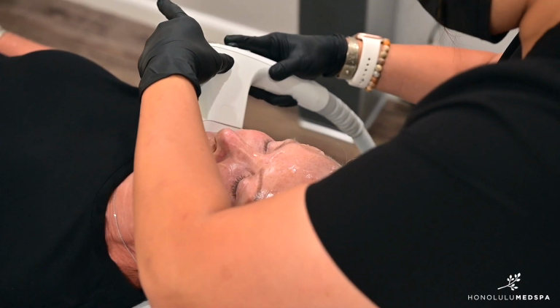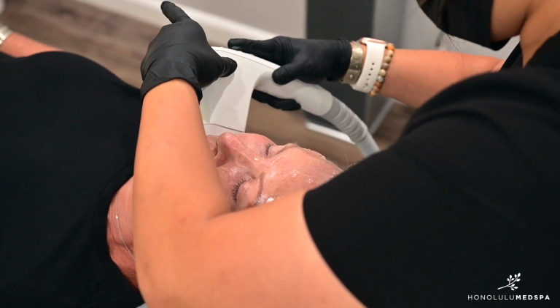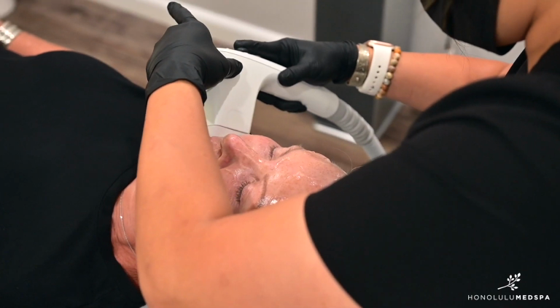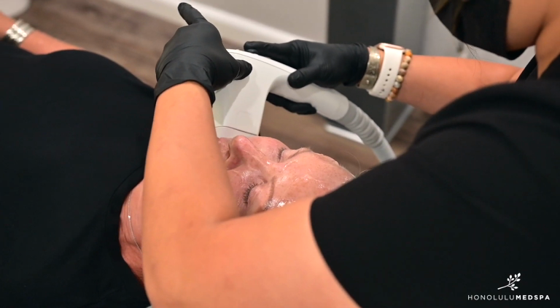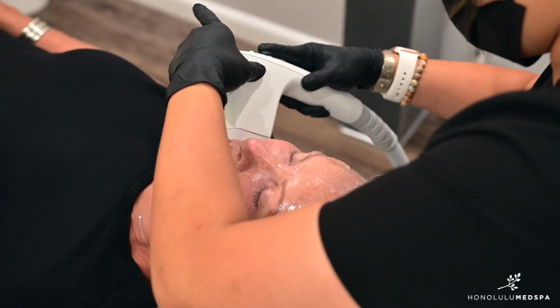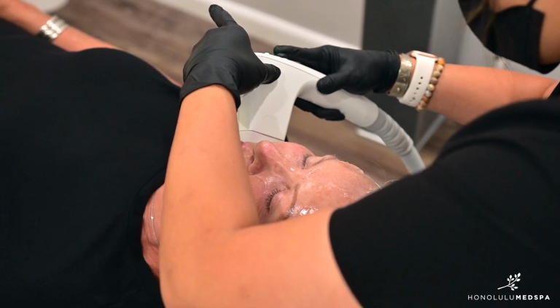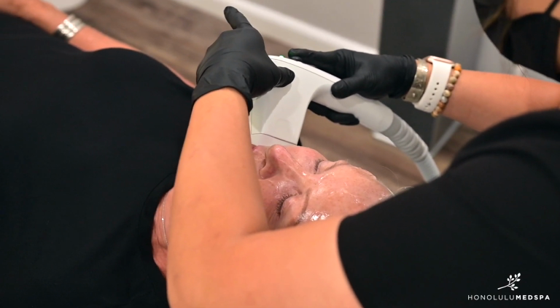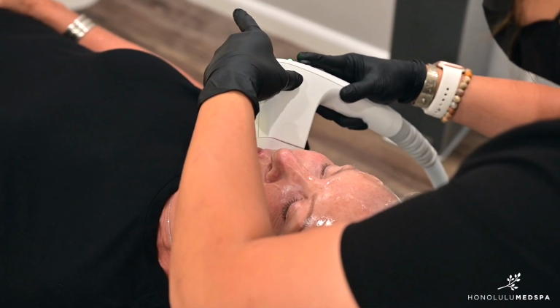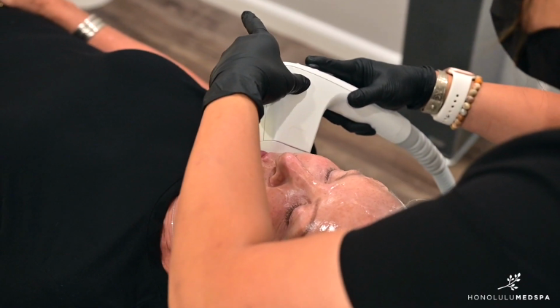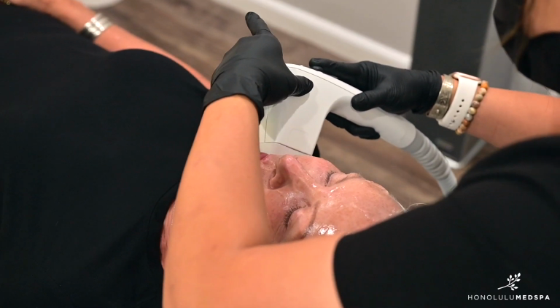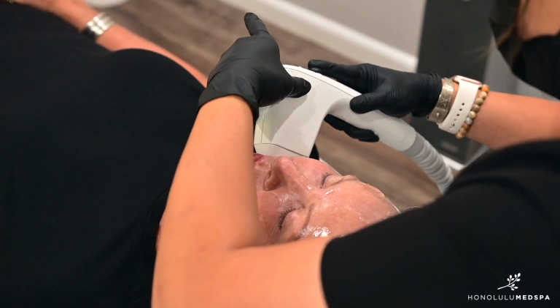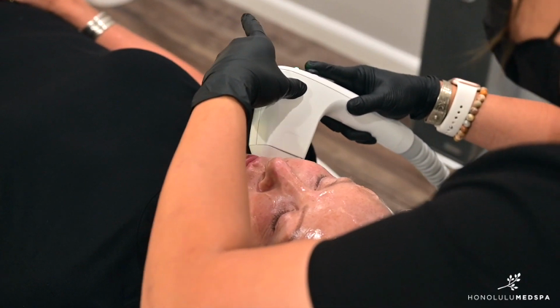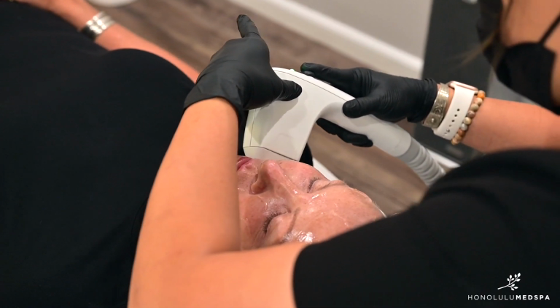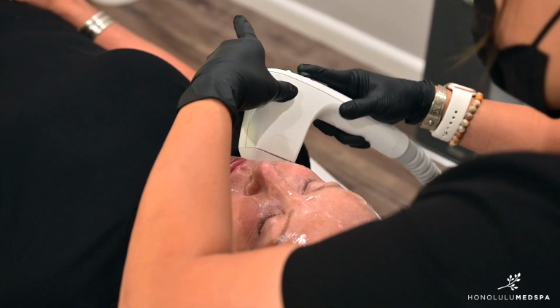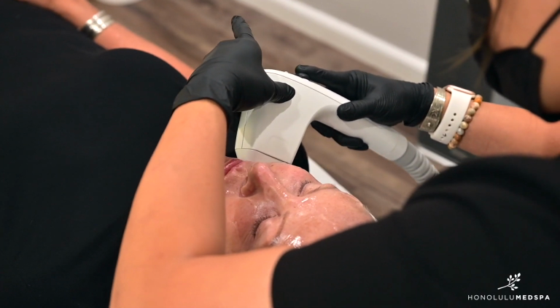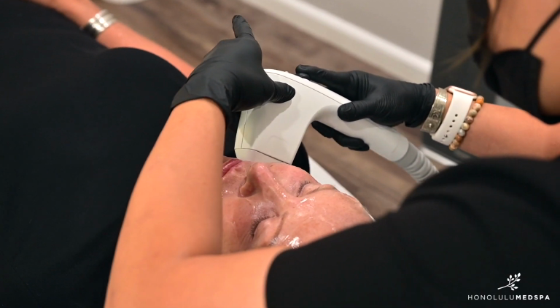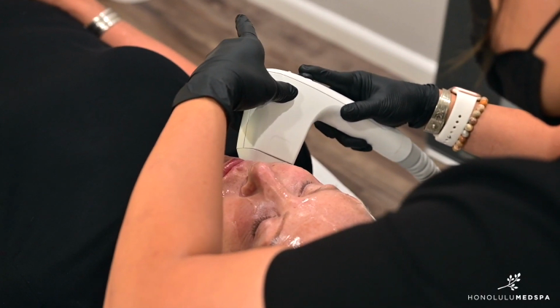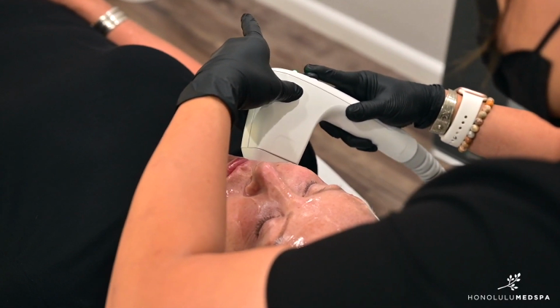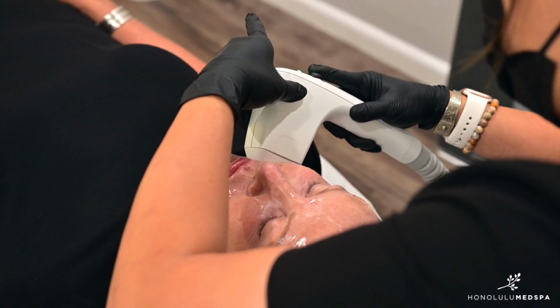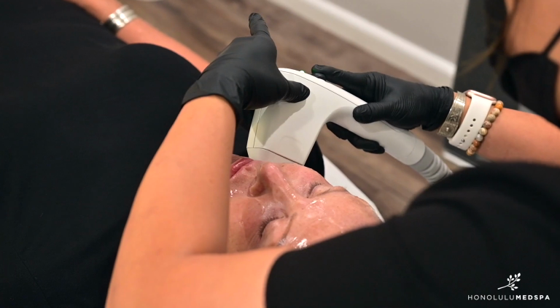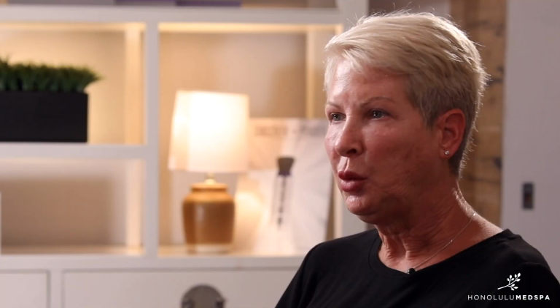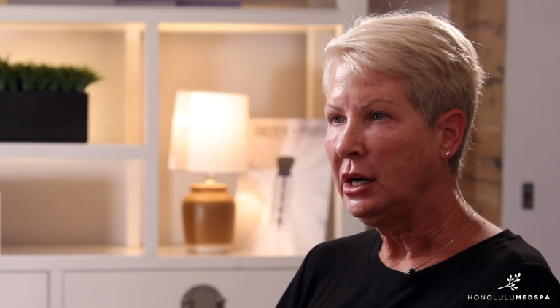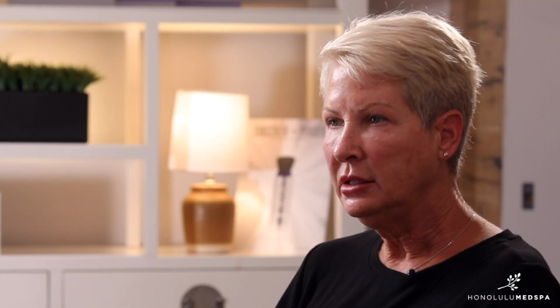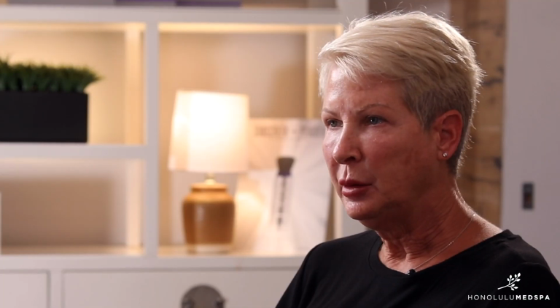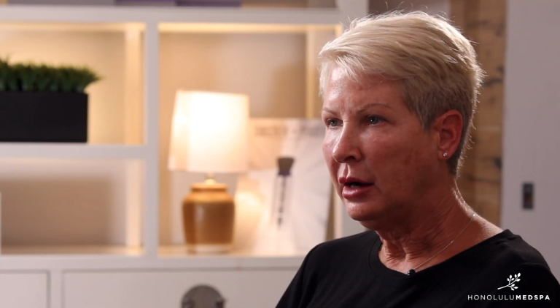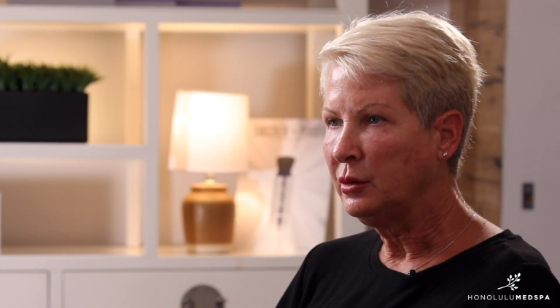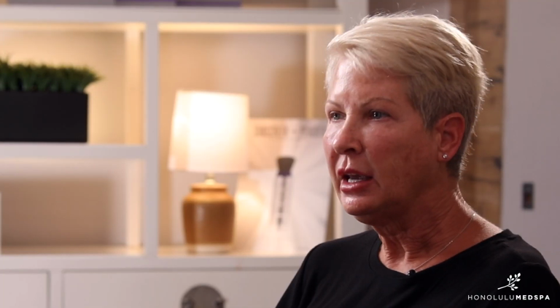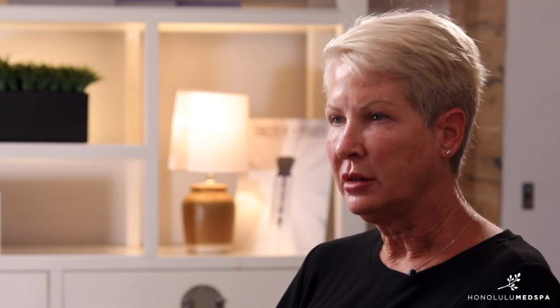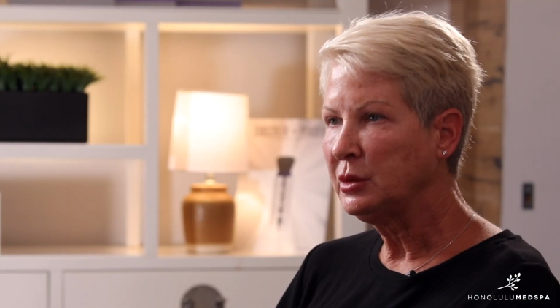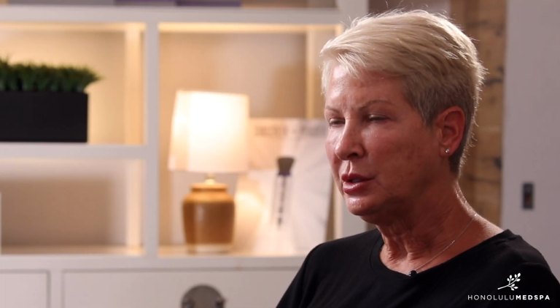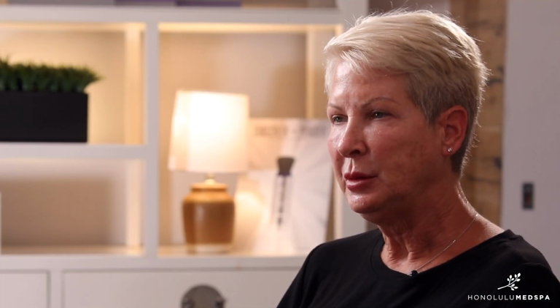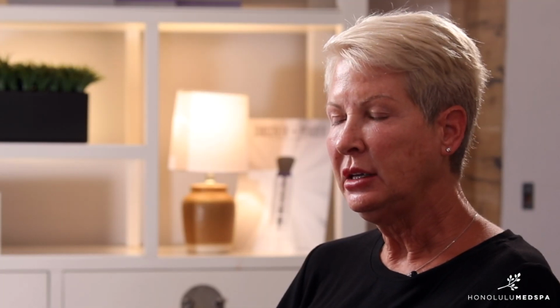During my treatments I feel comfortable, relaxed, assured, and not worried about what the outcome is going to be.